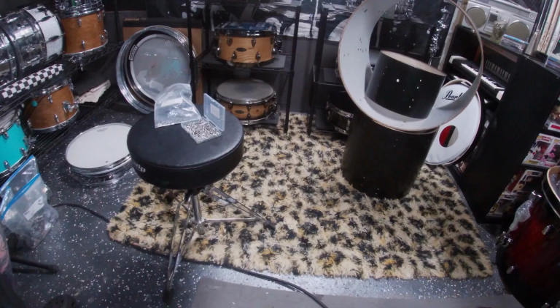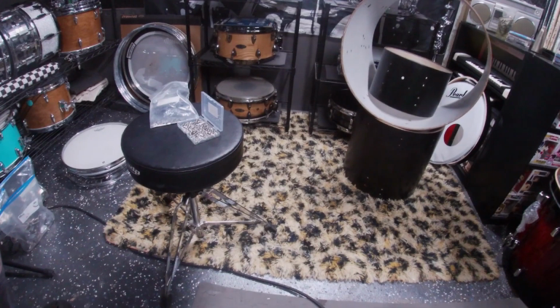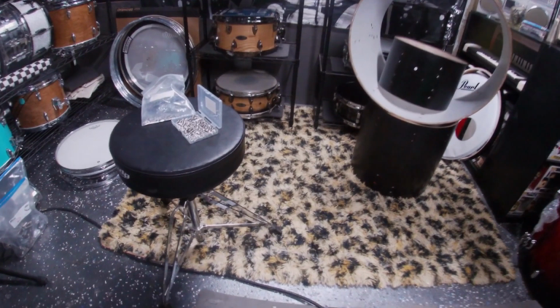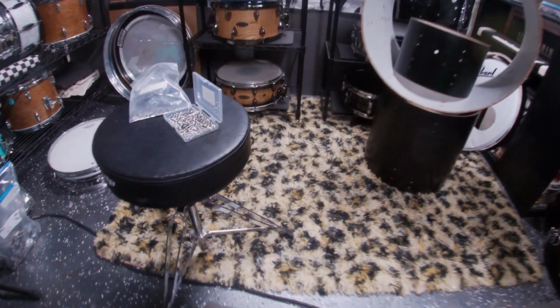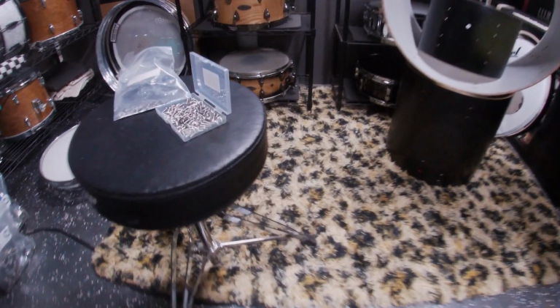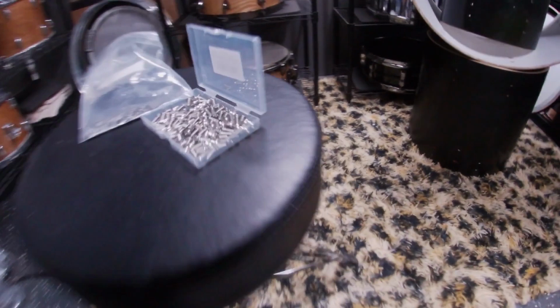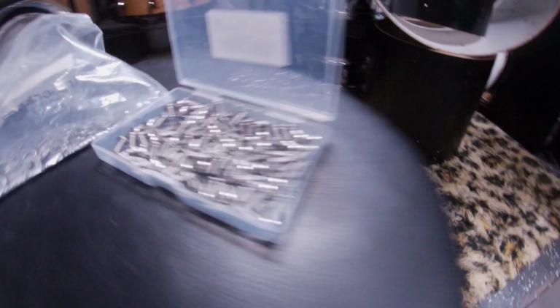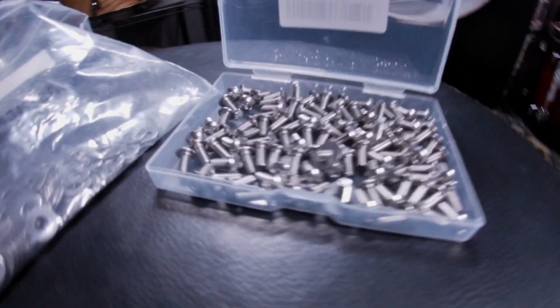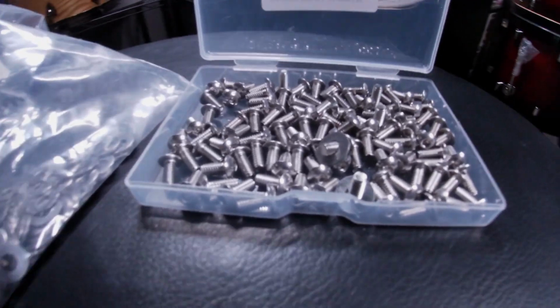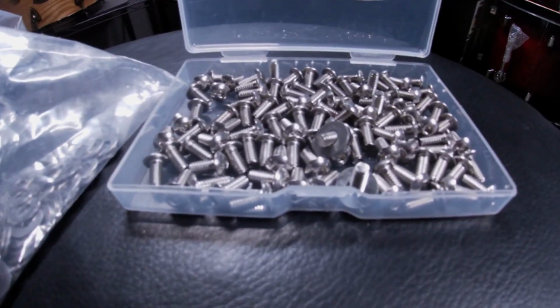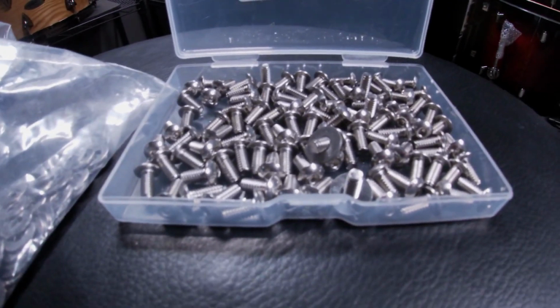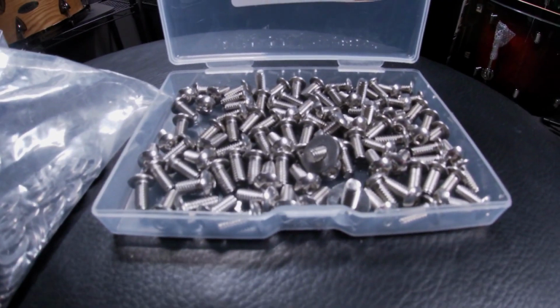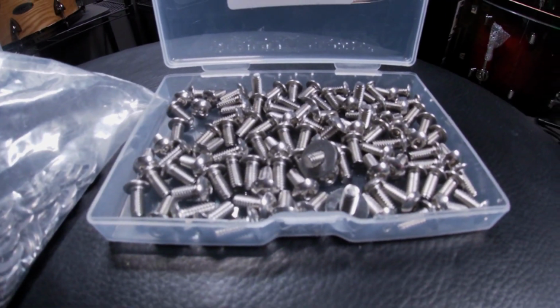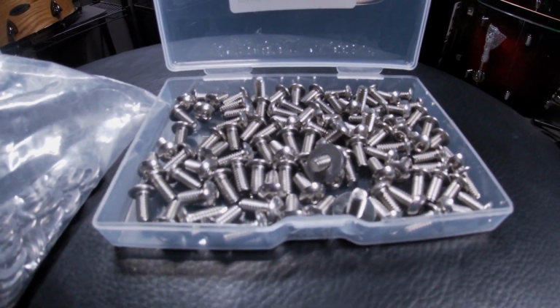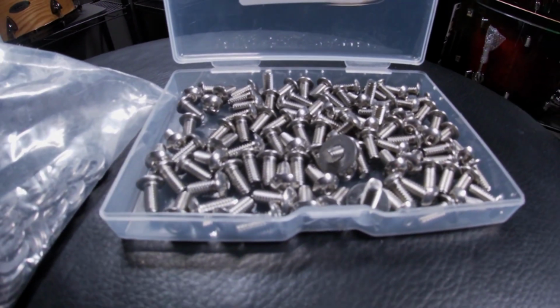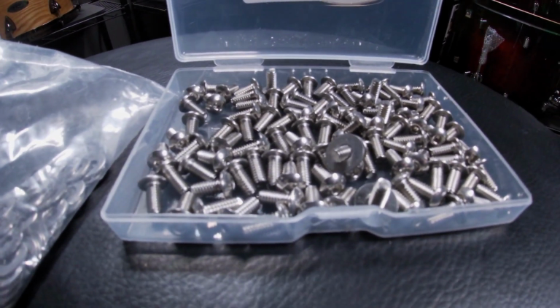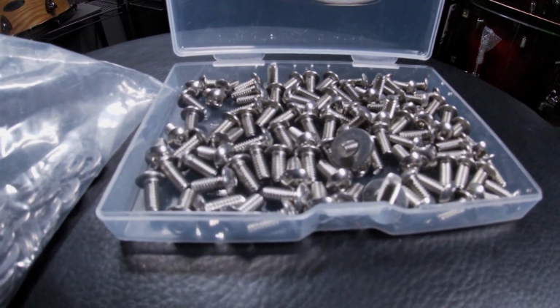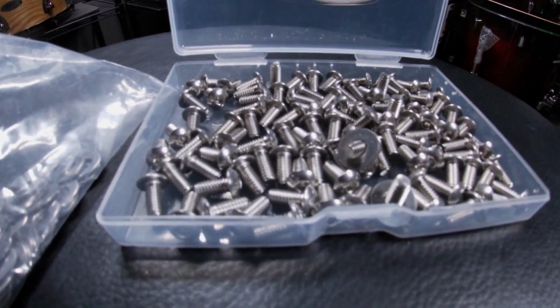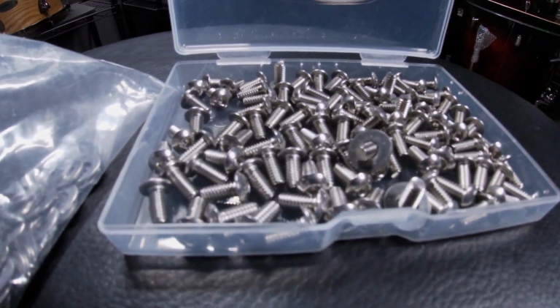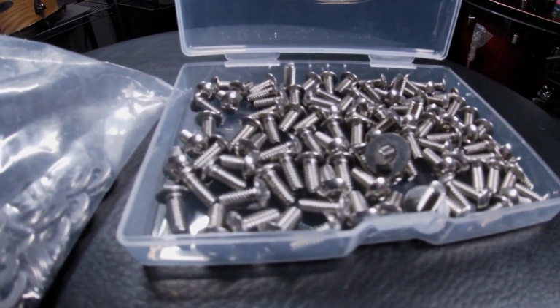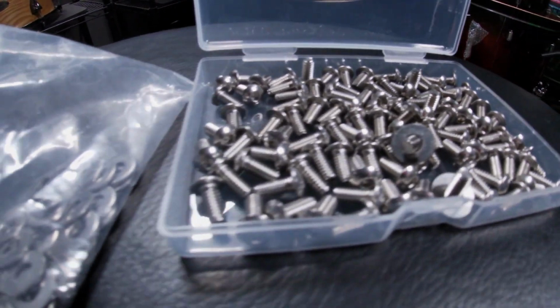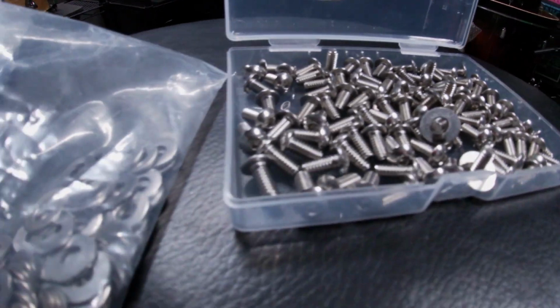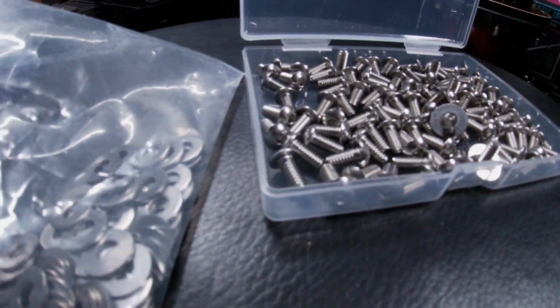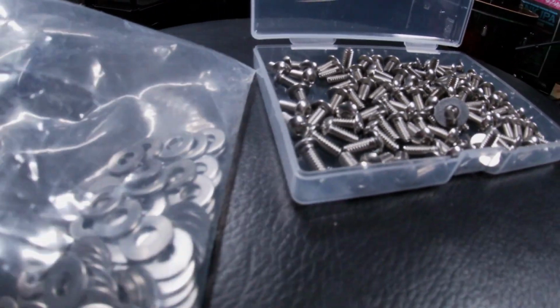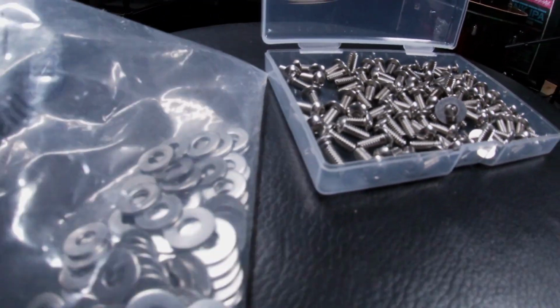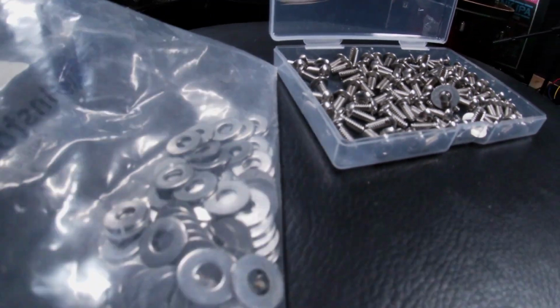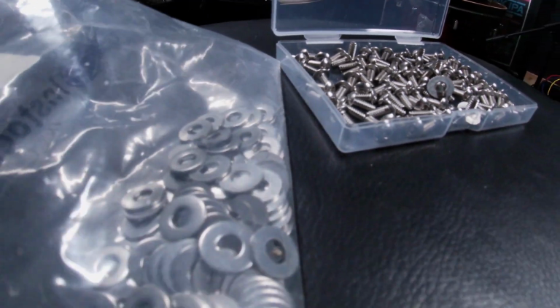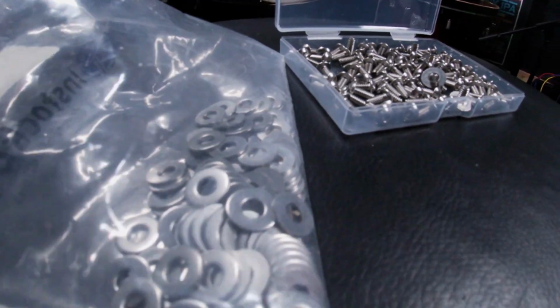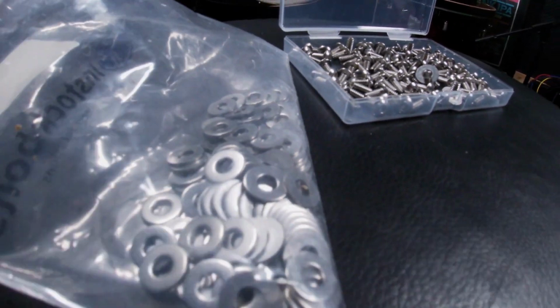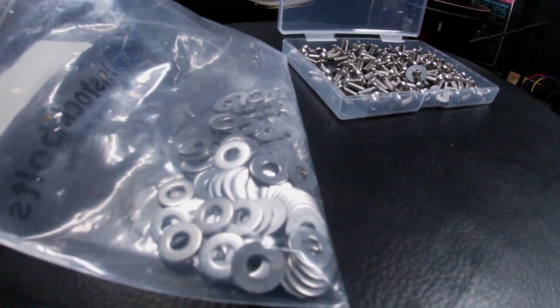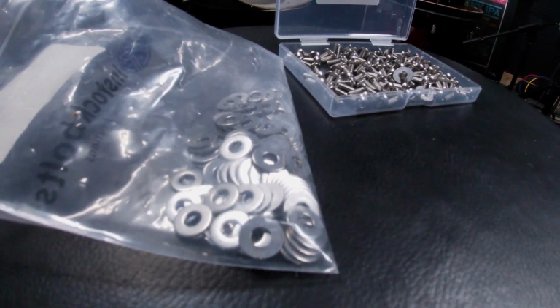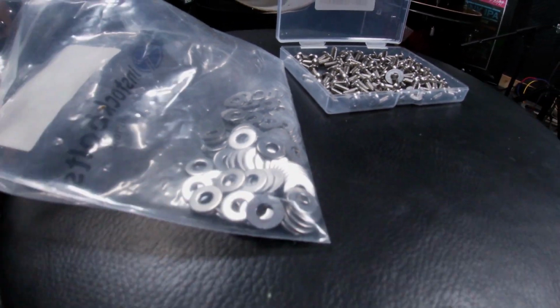Welcome back and jumping straight into part 4. Today we're going to upgrade some hardware amongst other things.